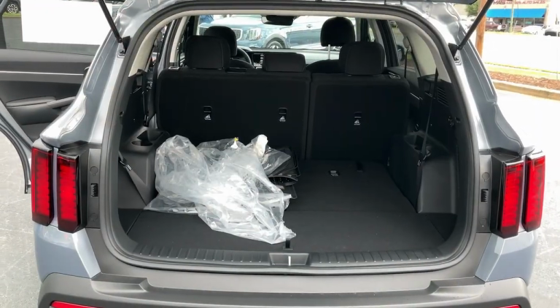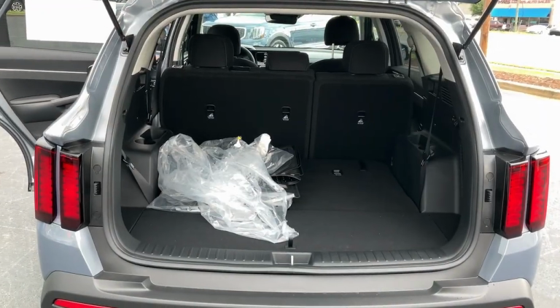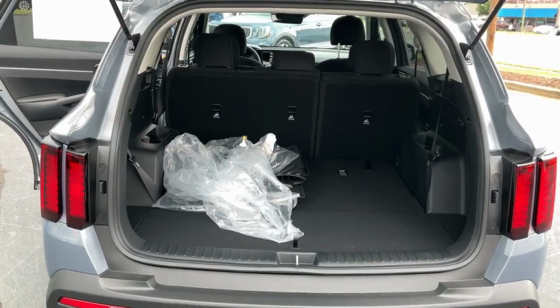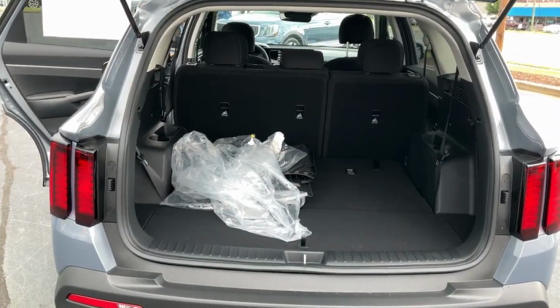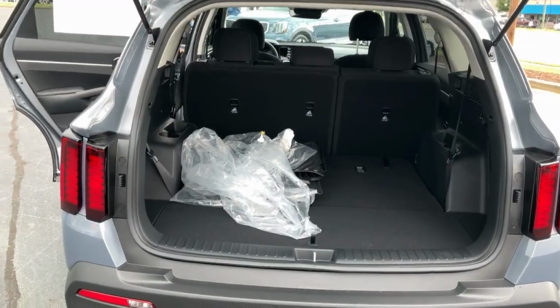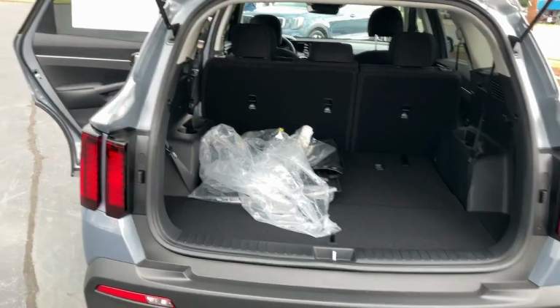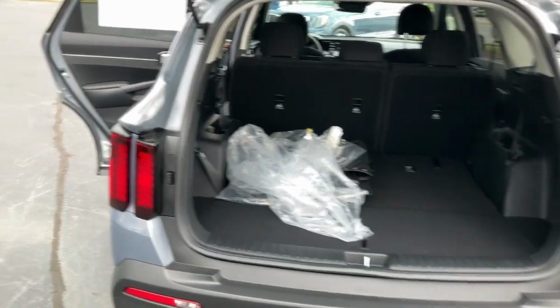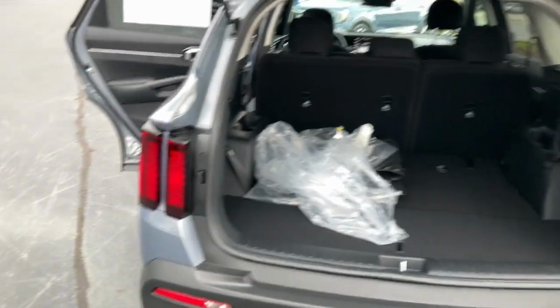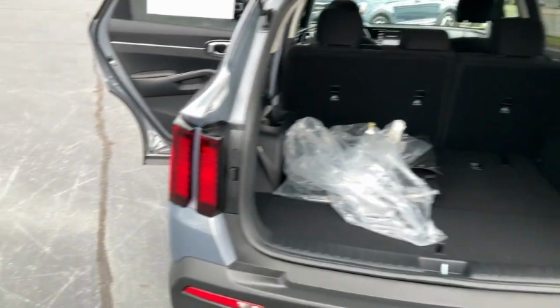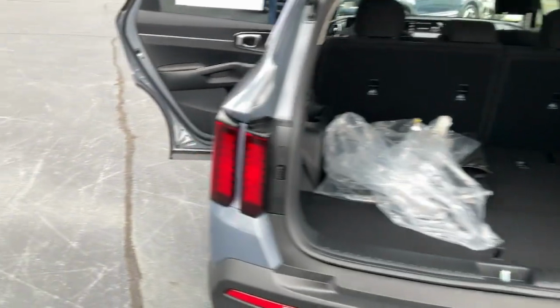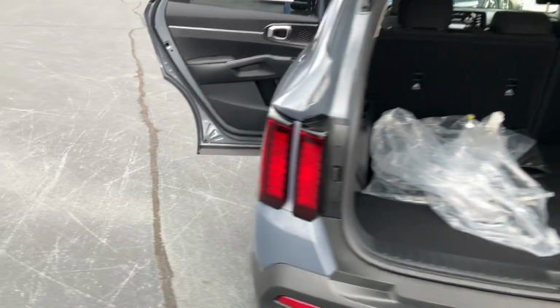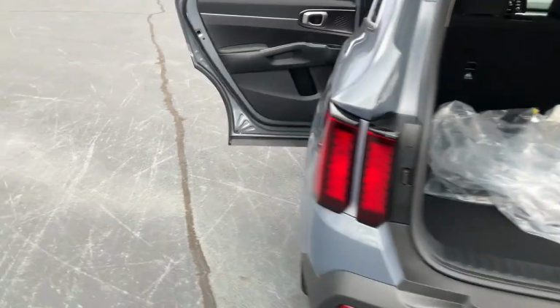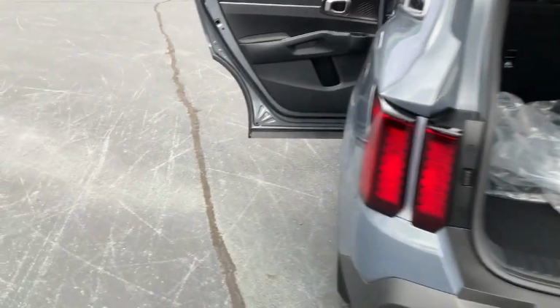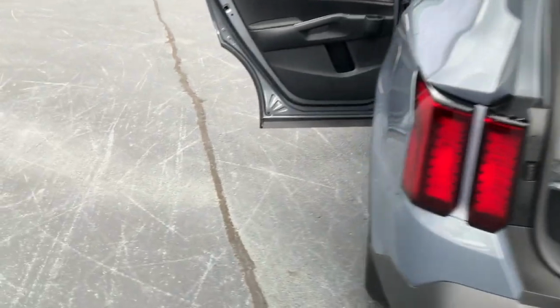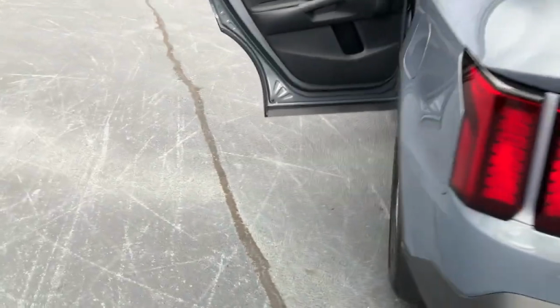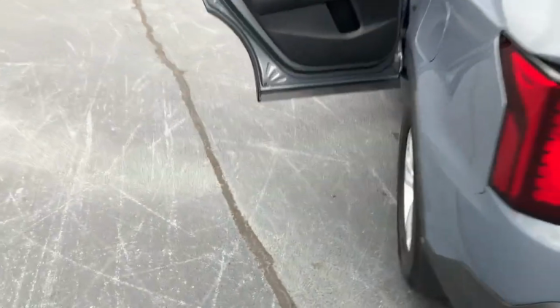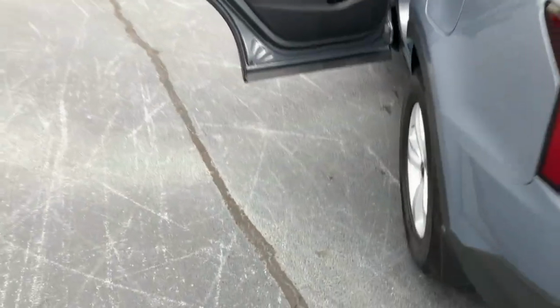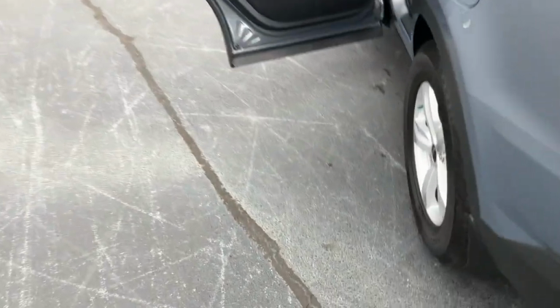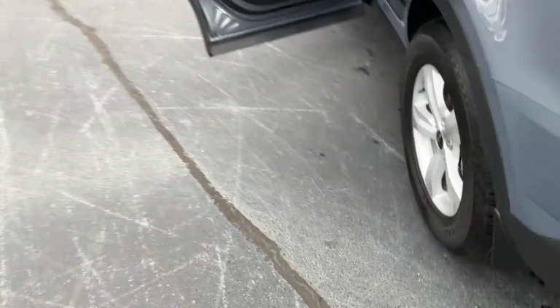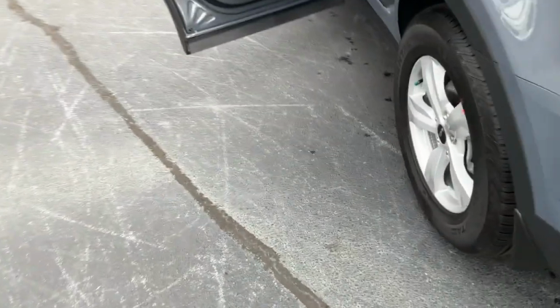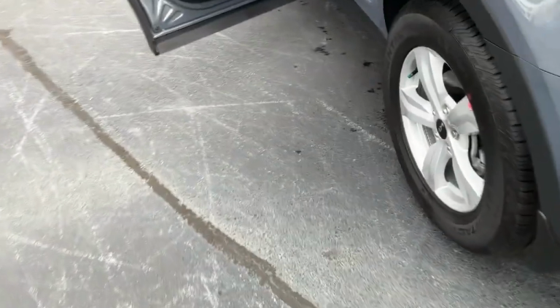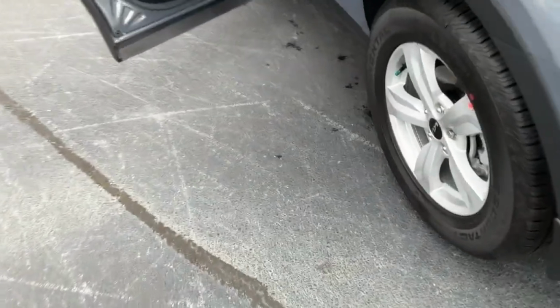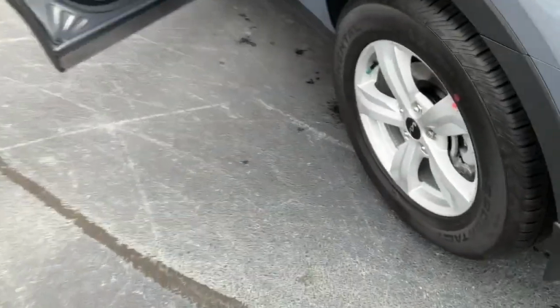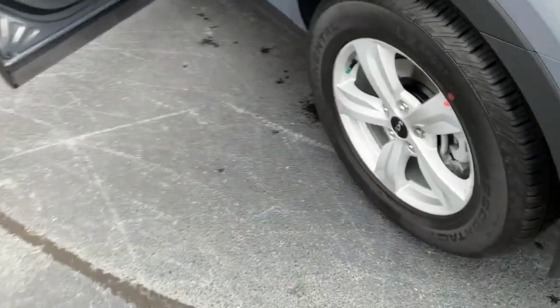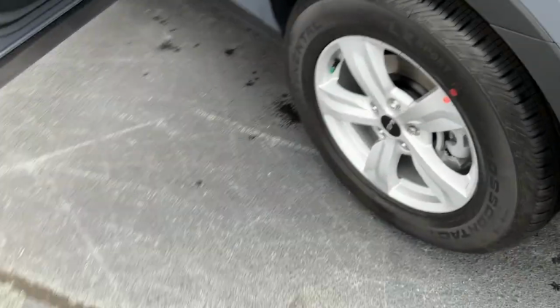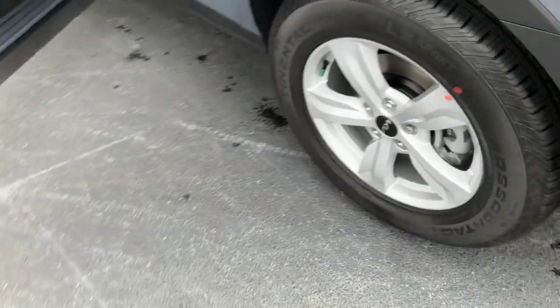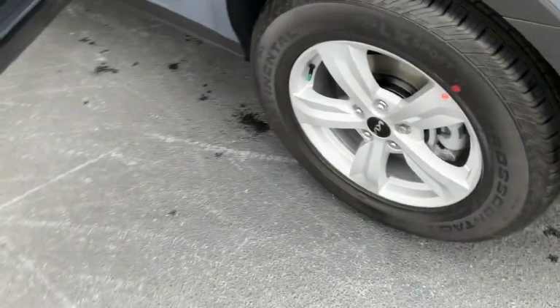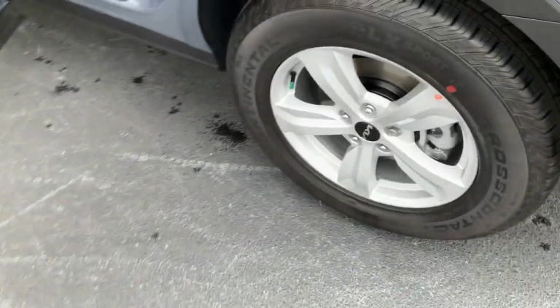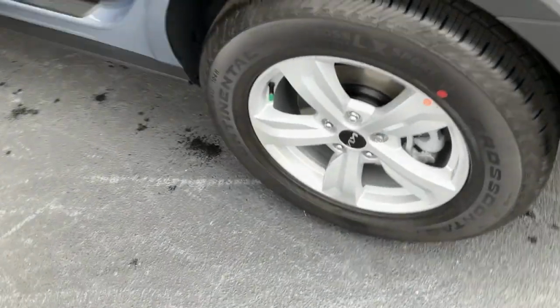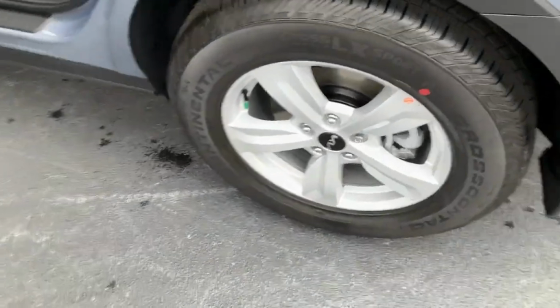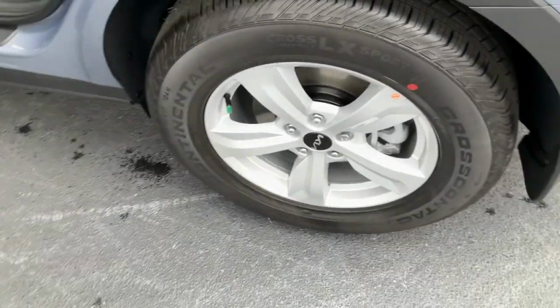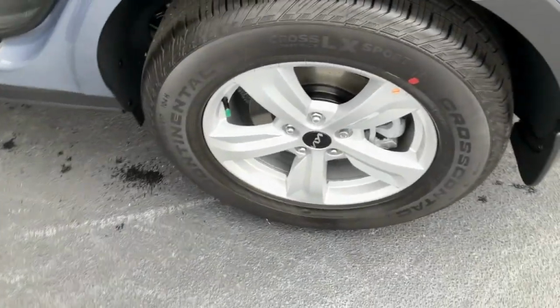Aluminum wheels, third row seat, alarm, rear spoiler, and intermittent wipers.